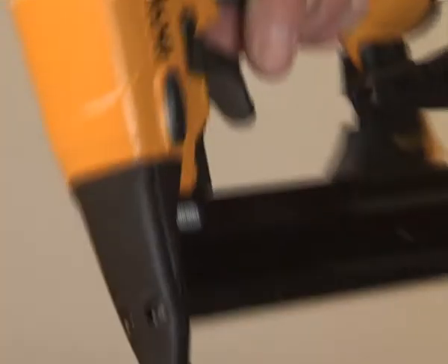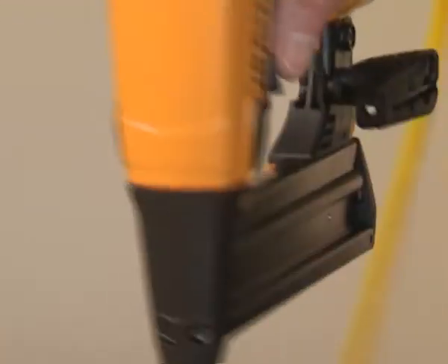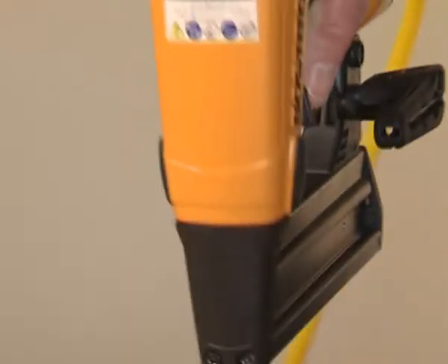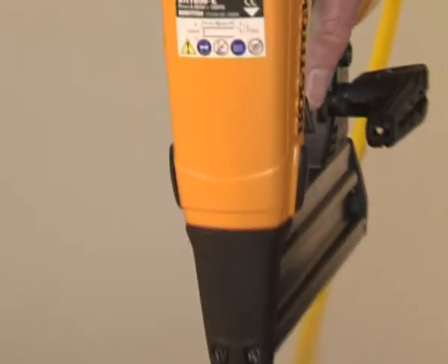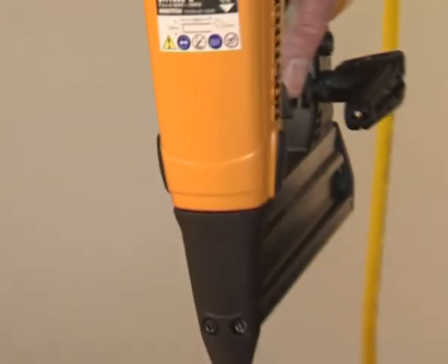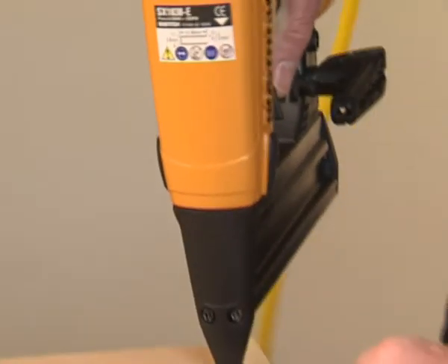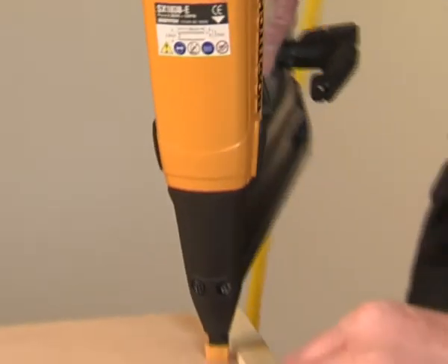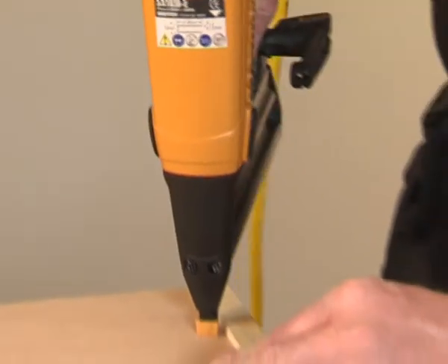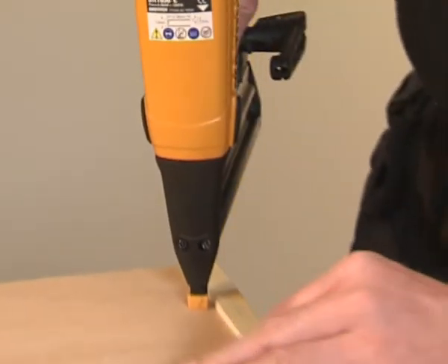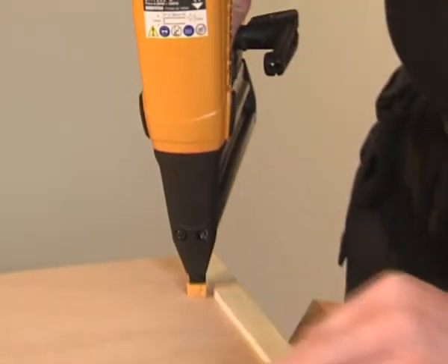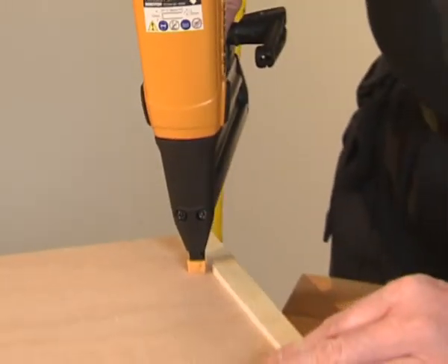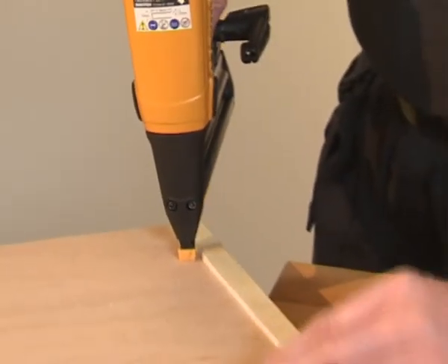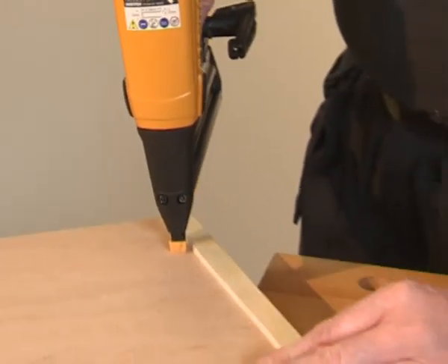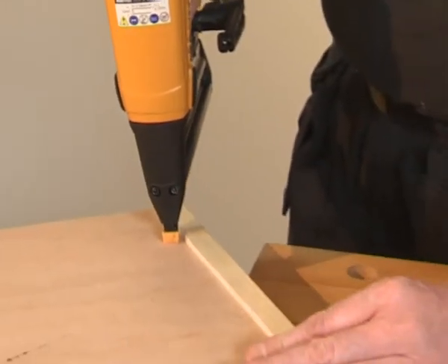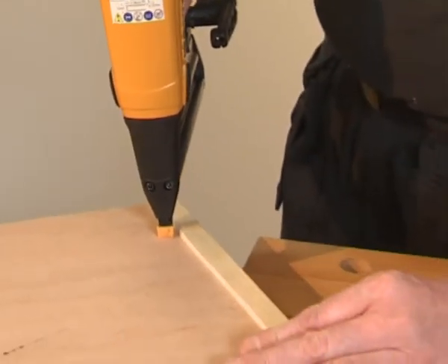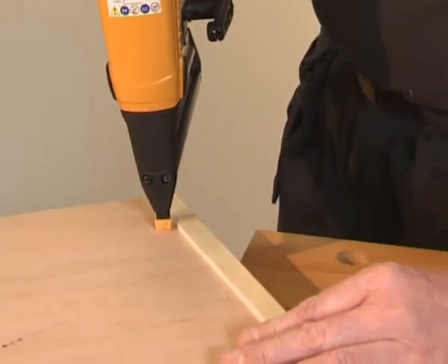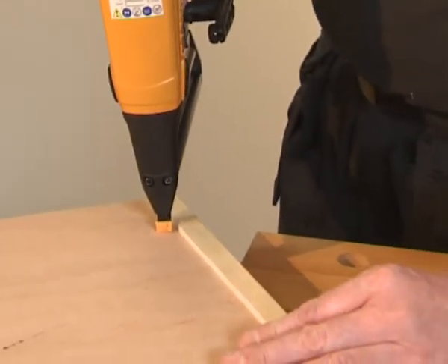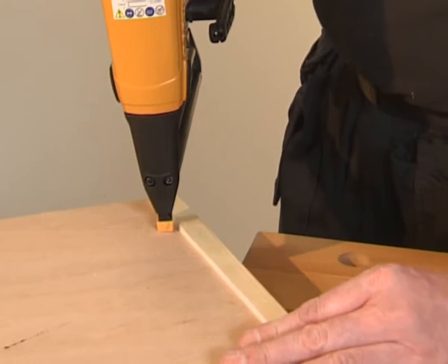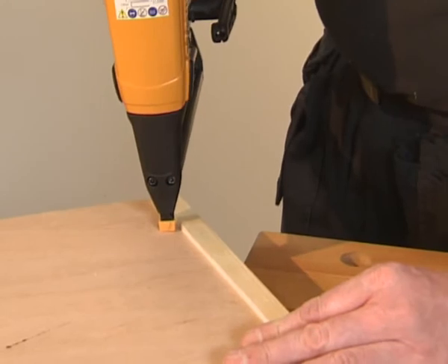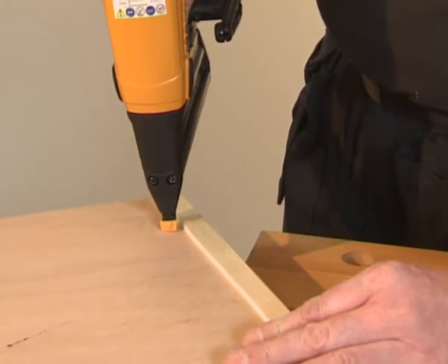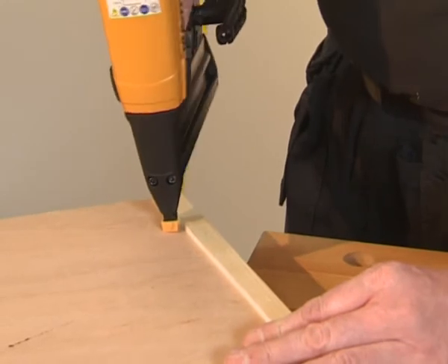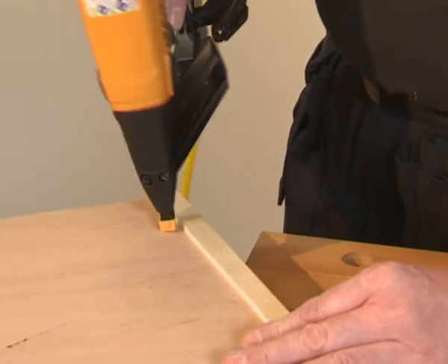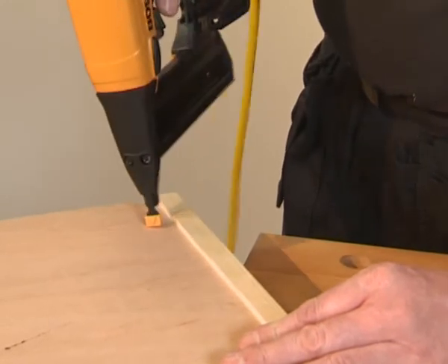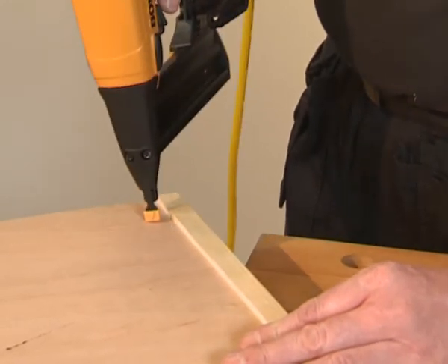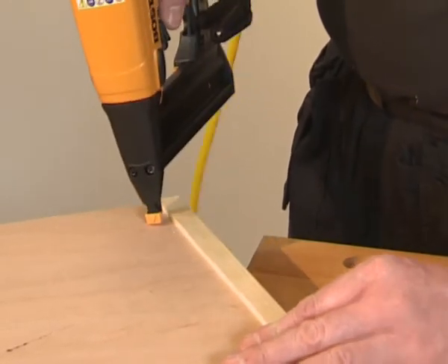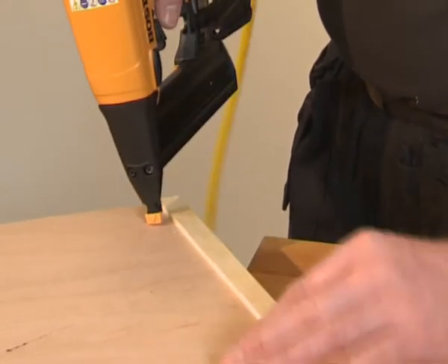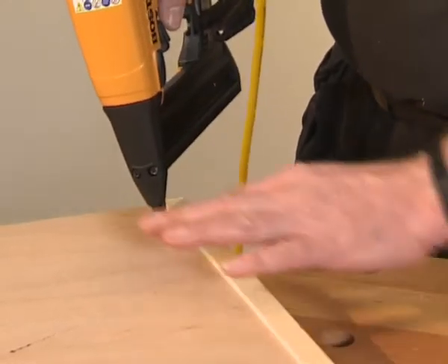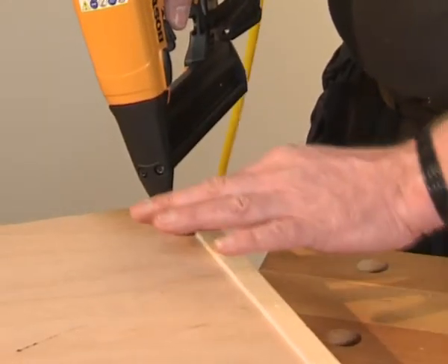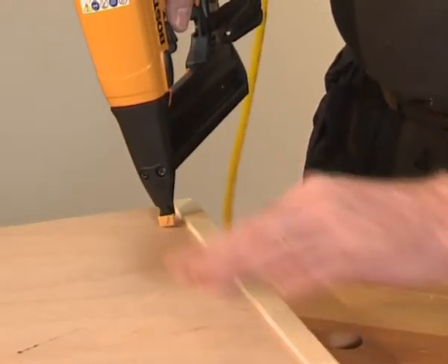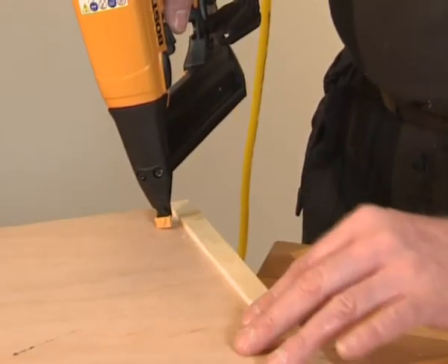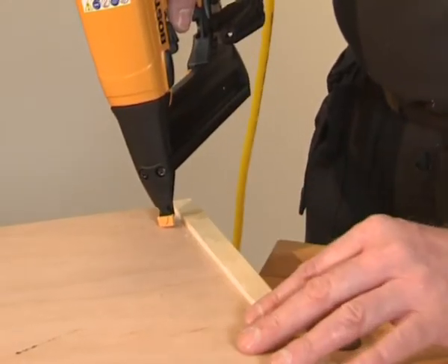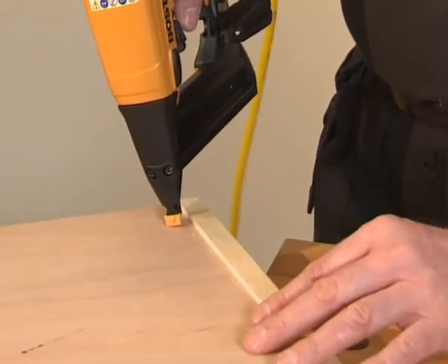Simply place the tool onto the material and squeeze the trigger. Now as you can see — perfect.